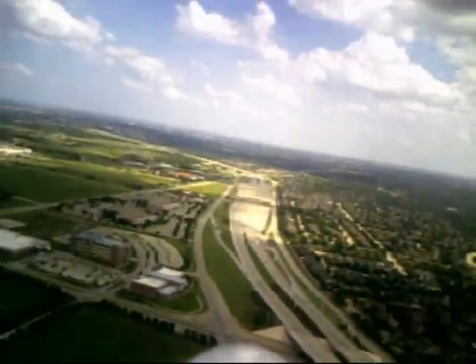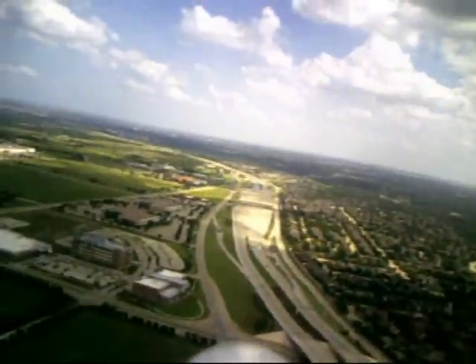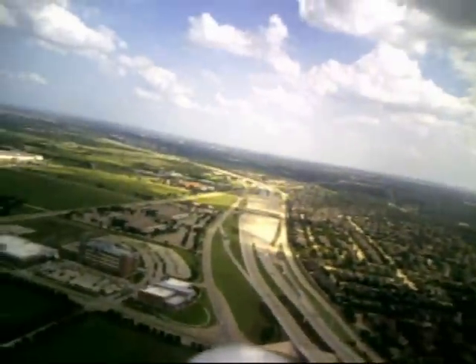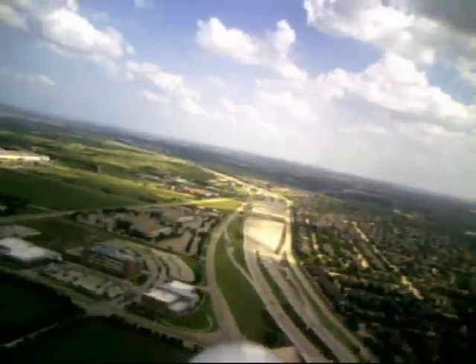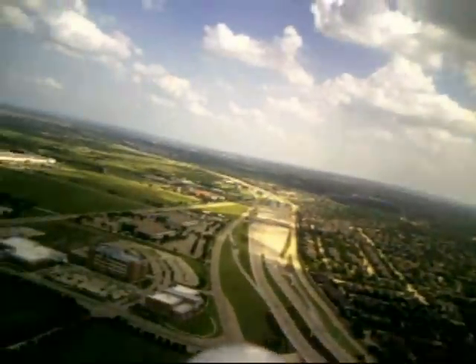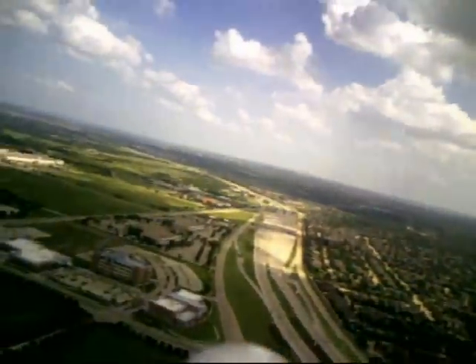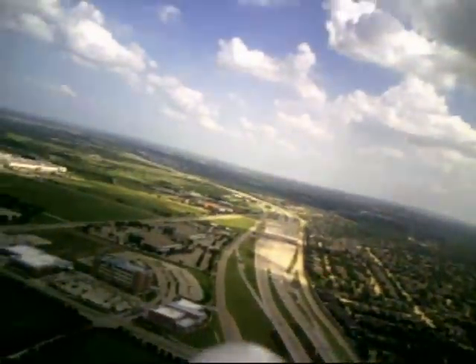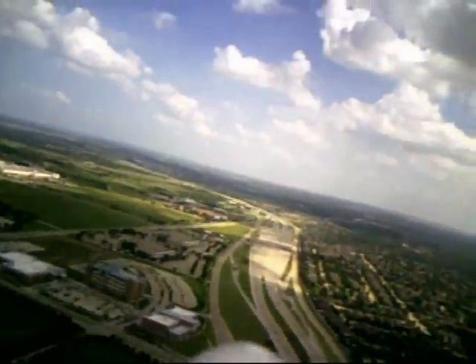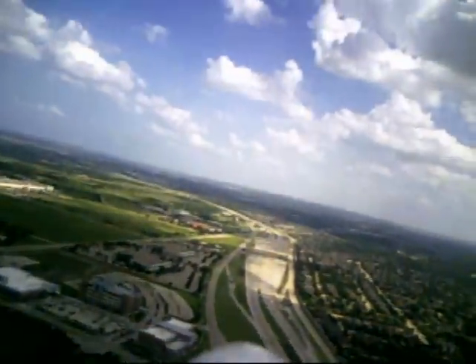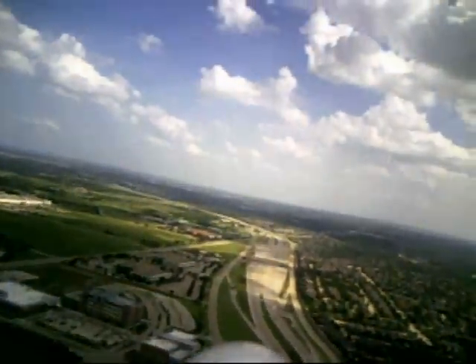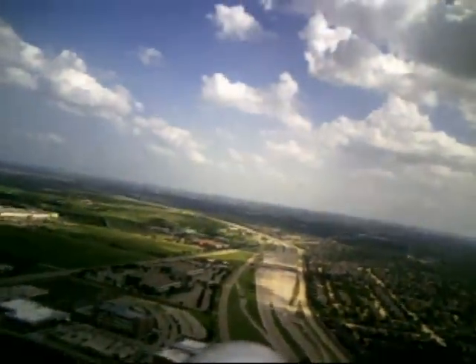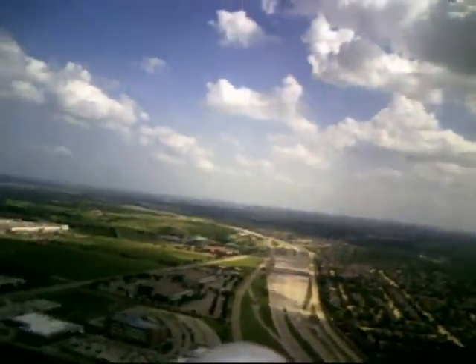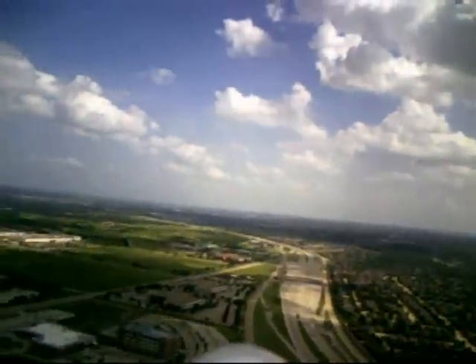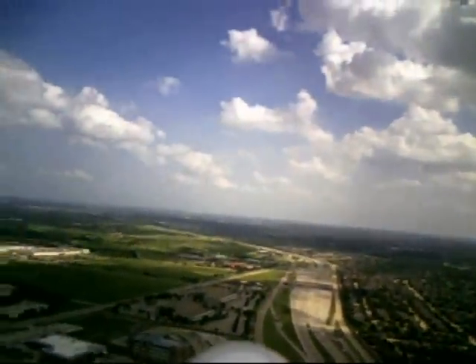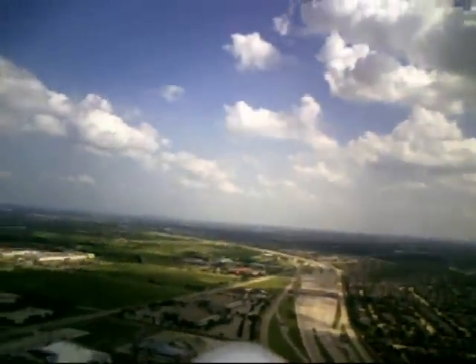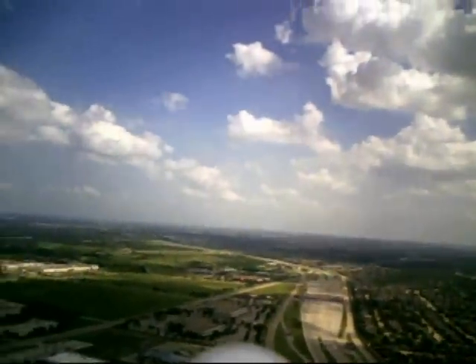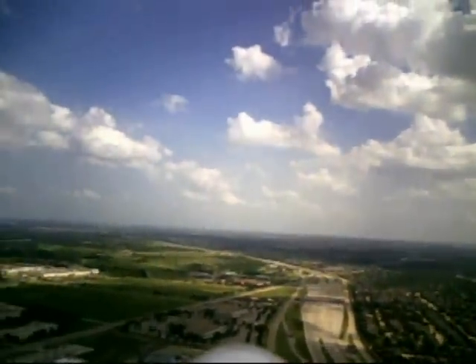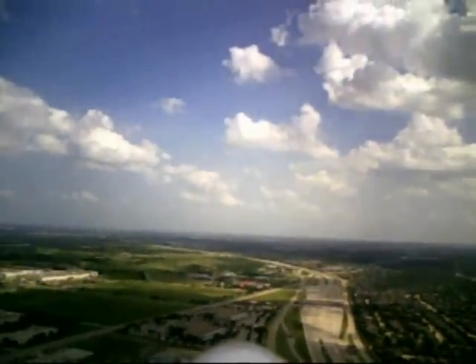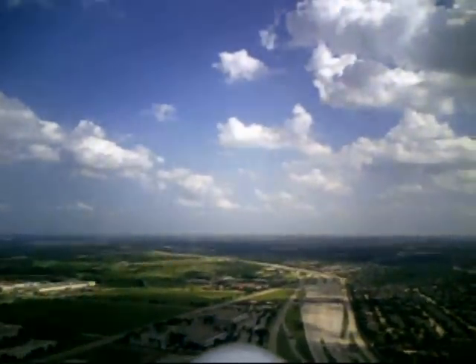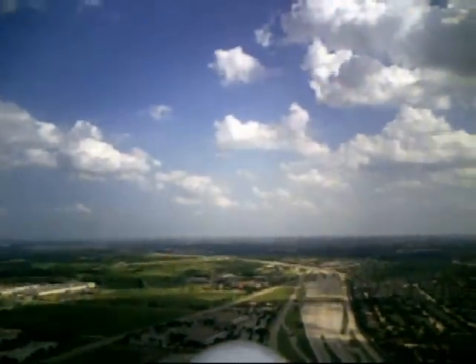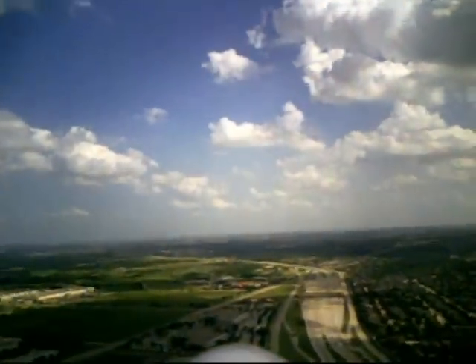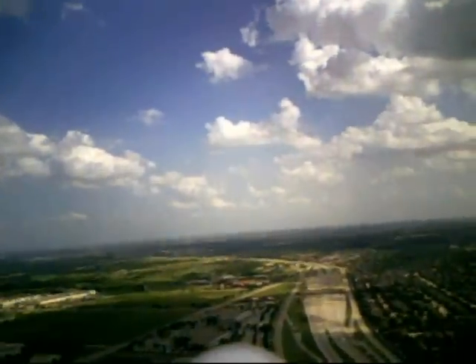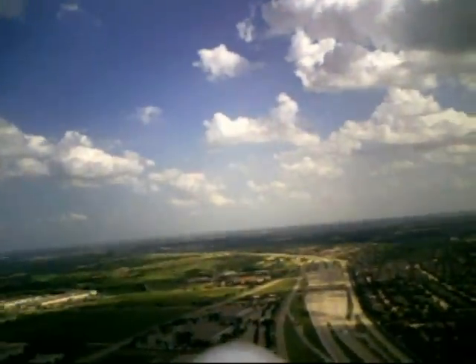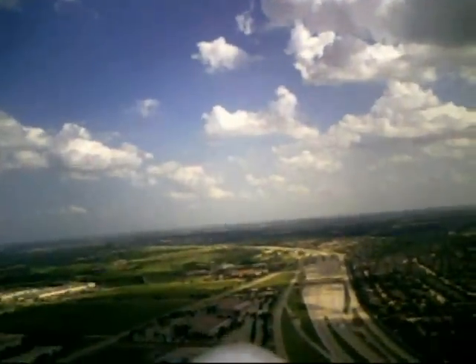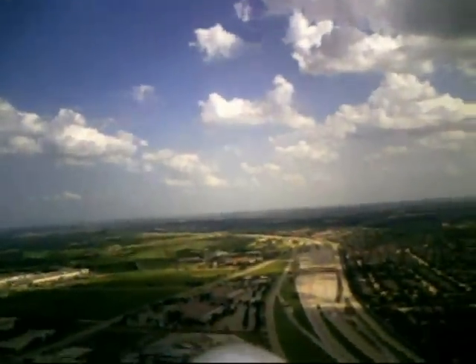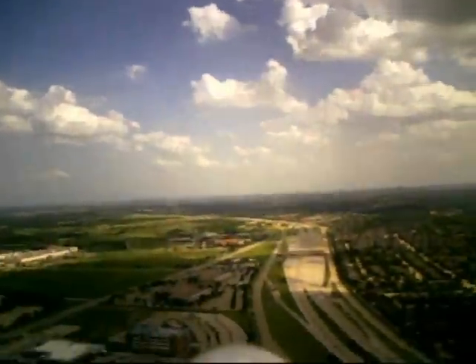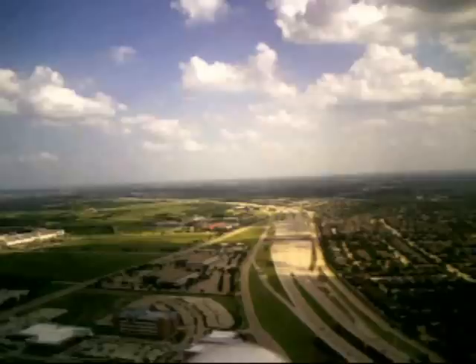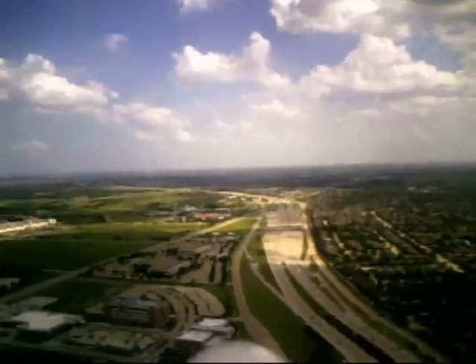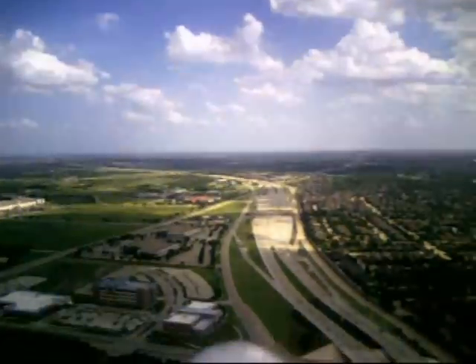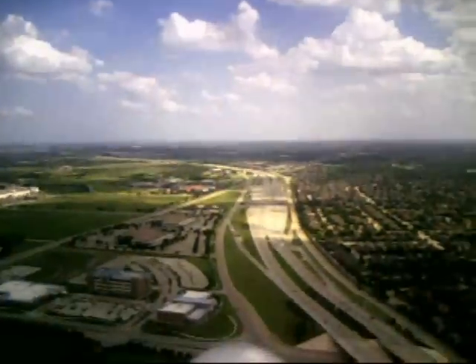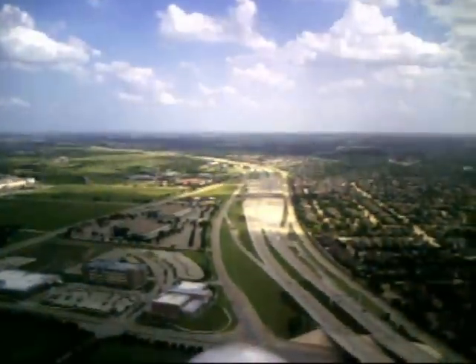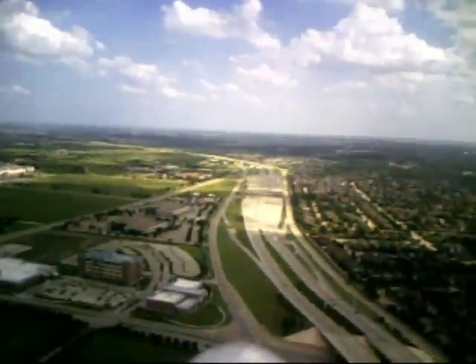Now here I am climbing out. That's George Bush — we fly at George Bush and Renner.